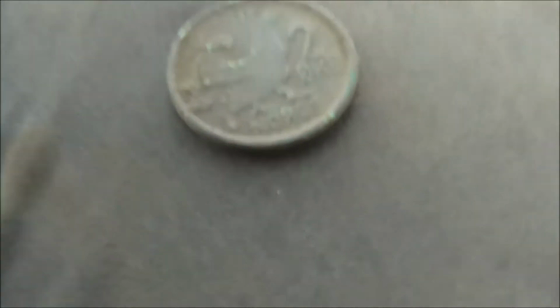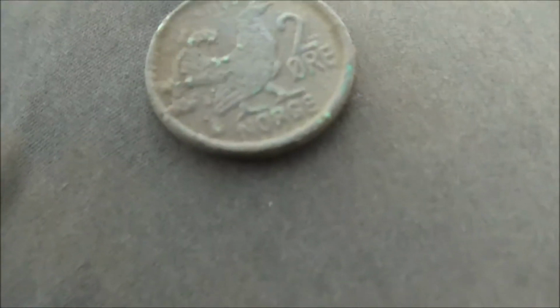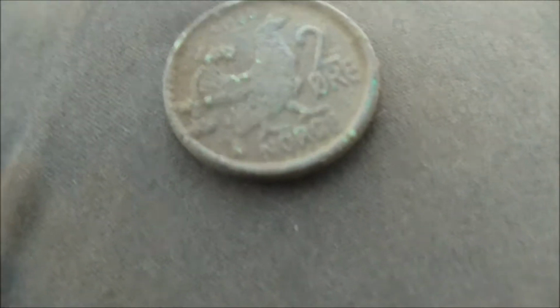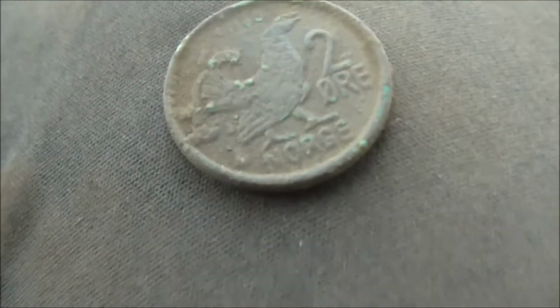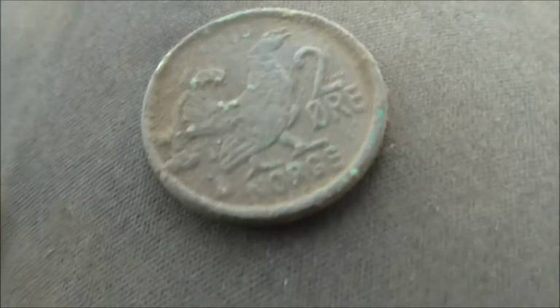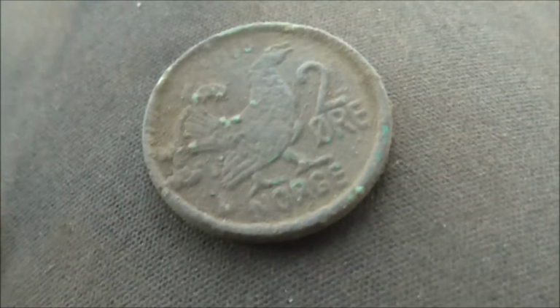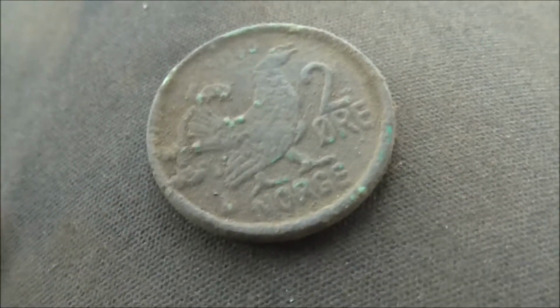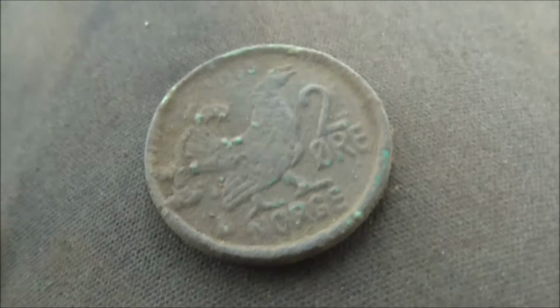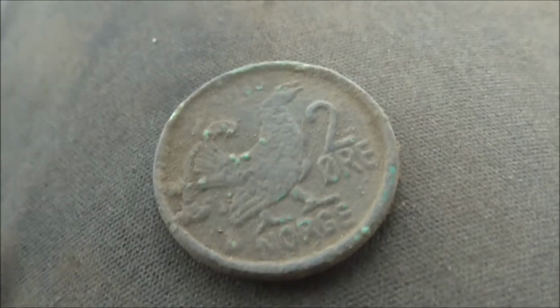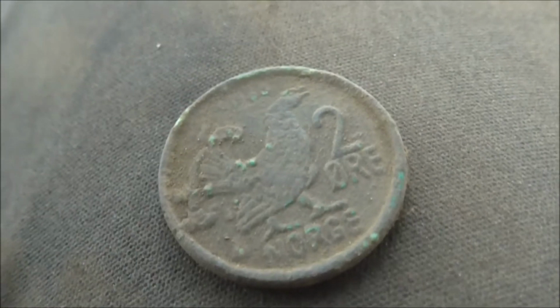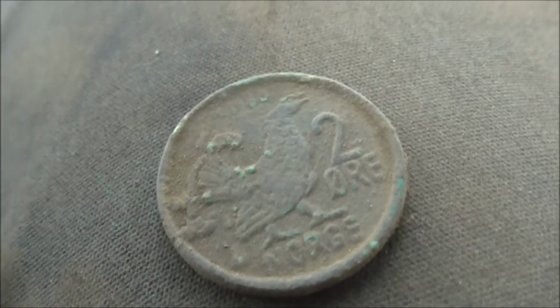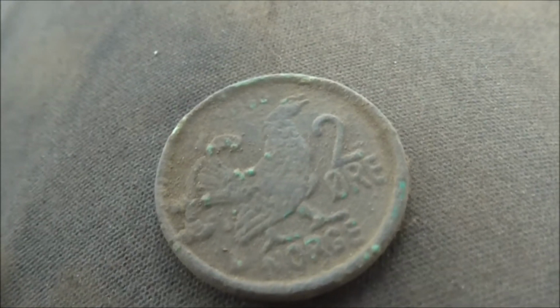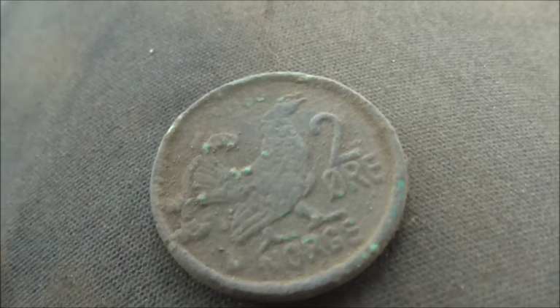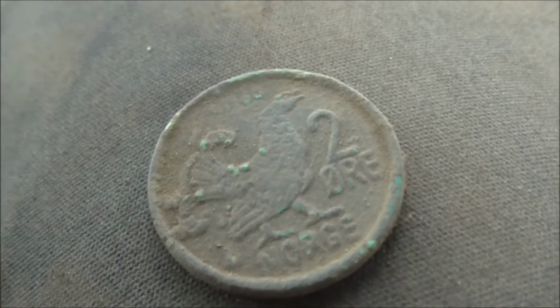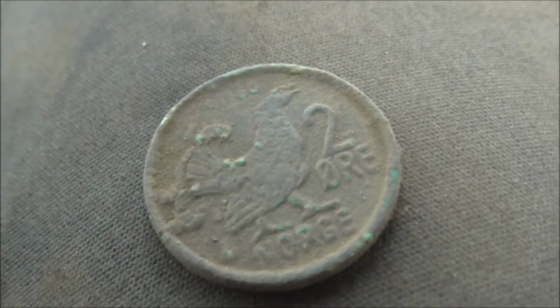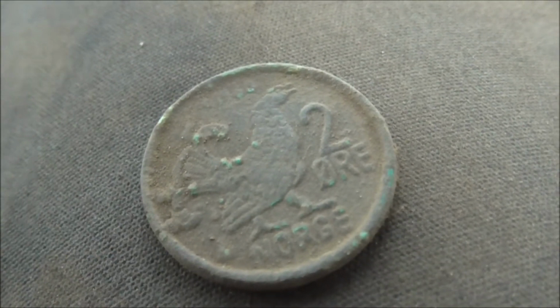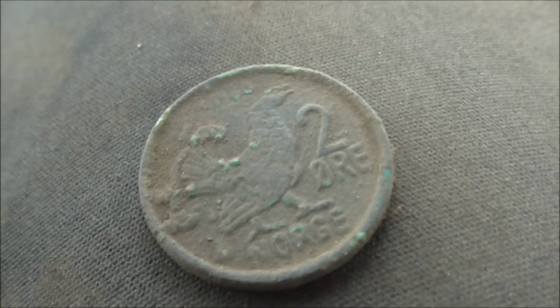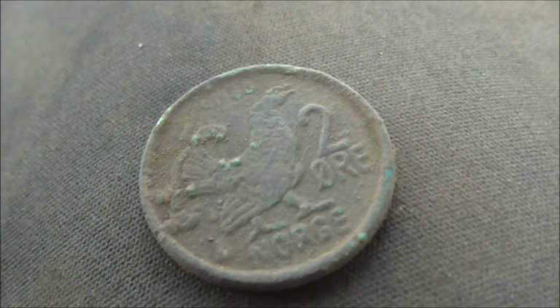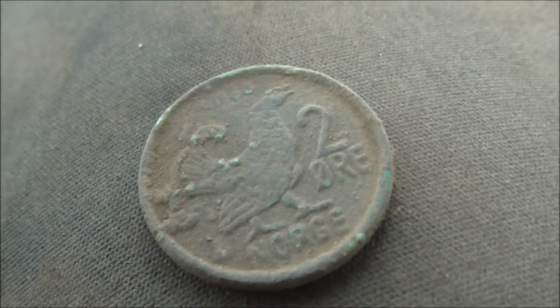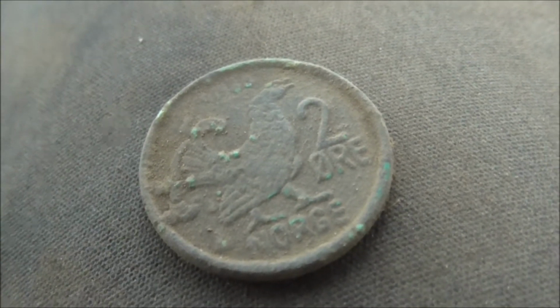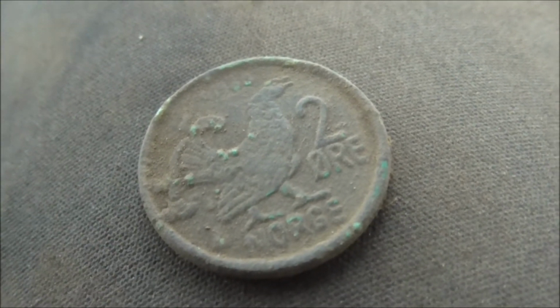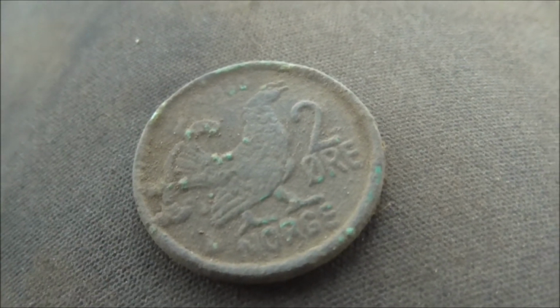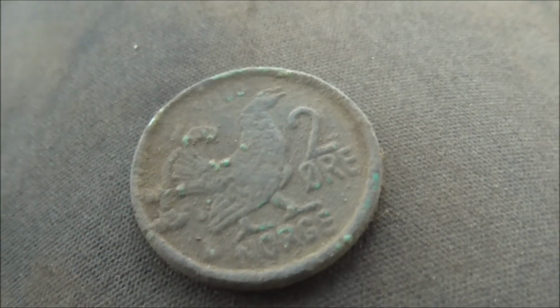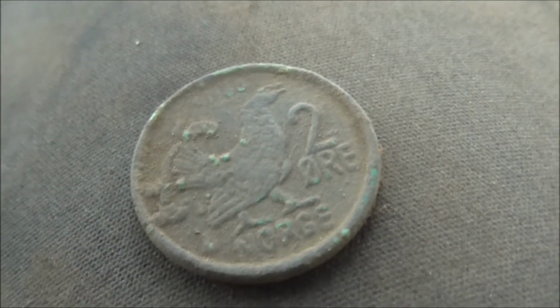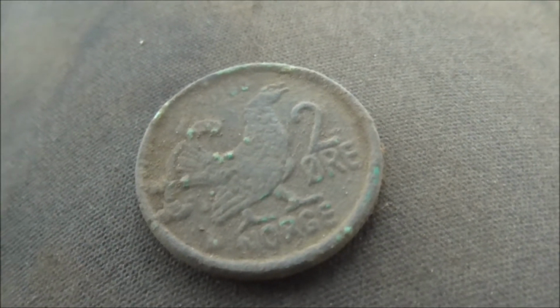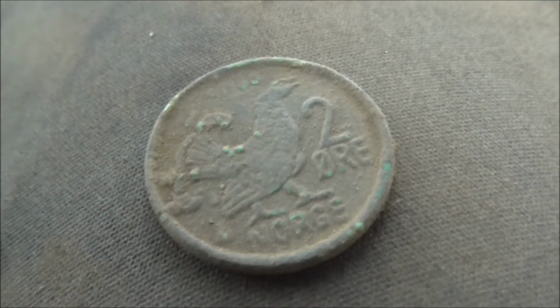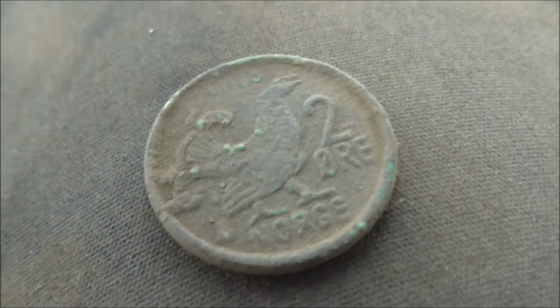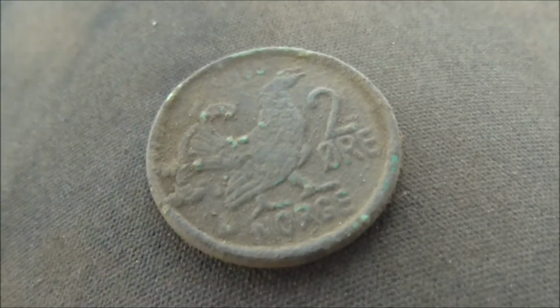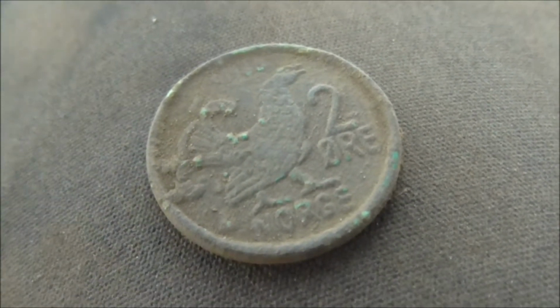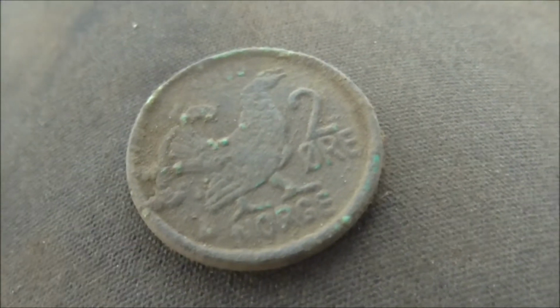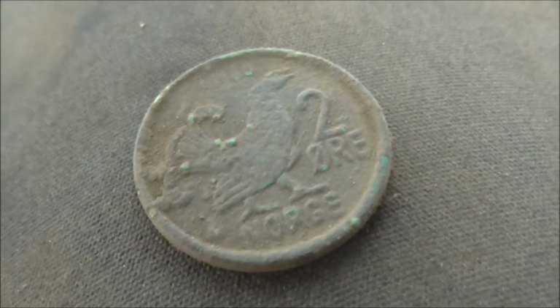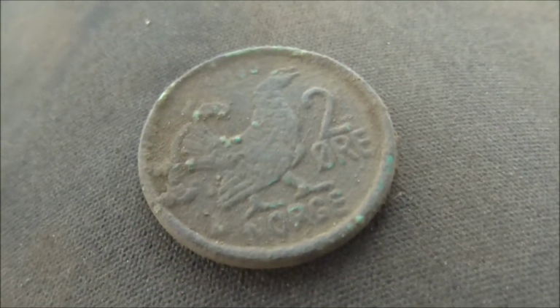Another coin — two øre from the 1960s, nothing special.